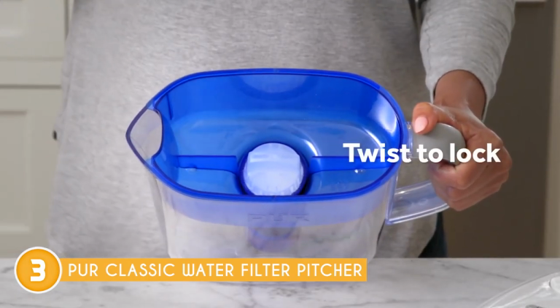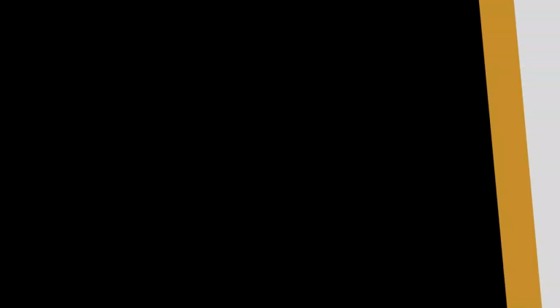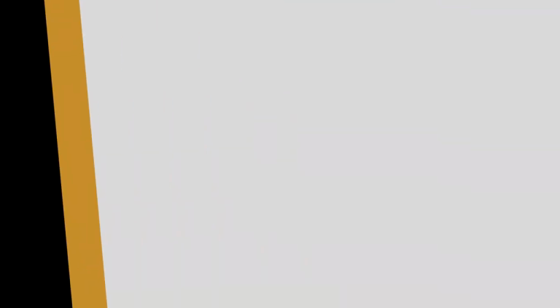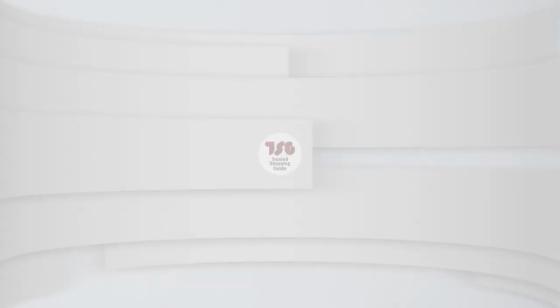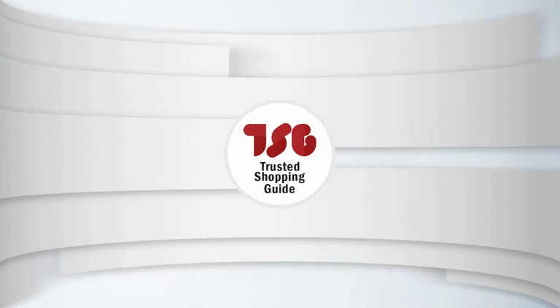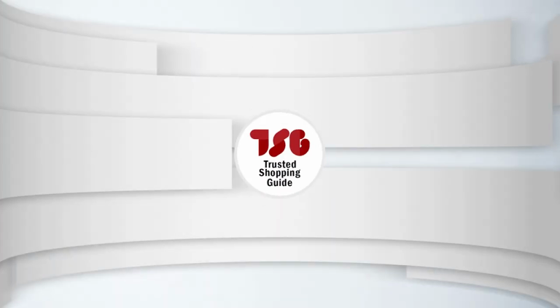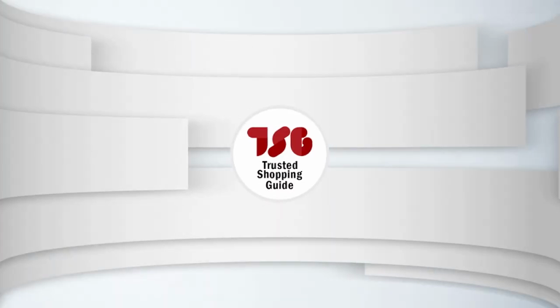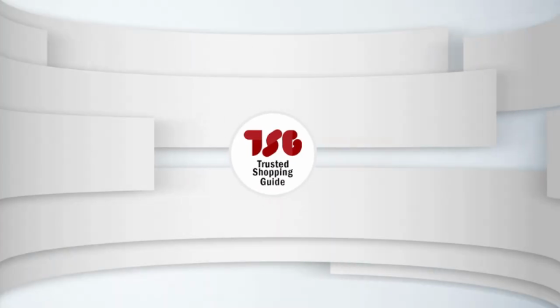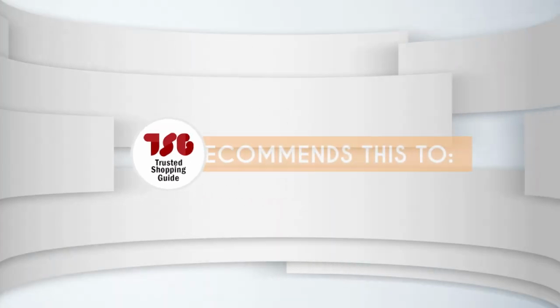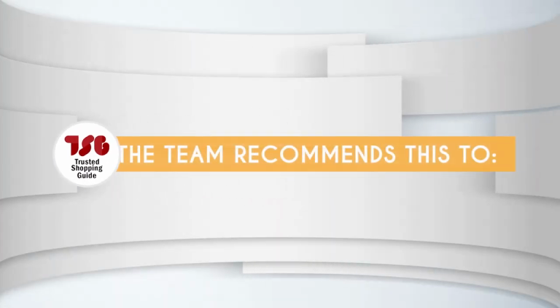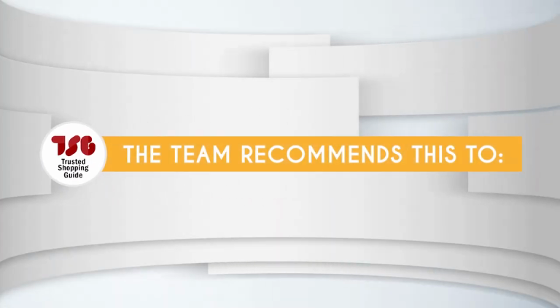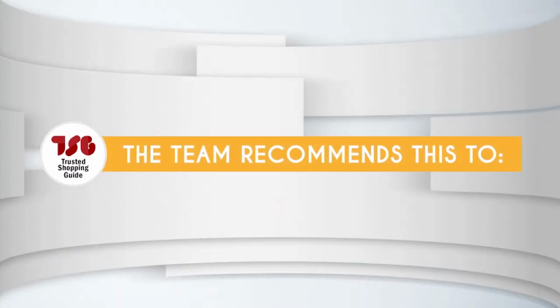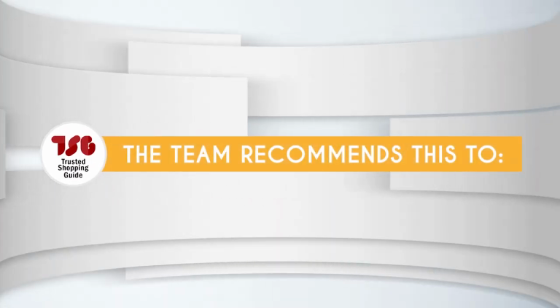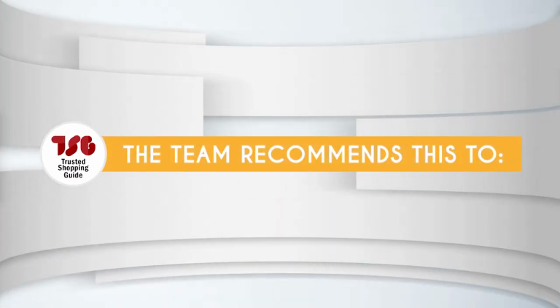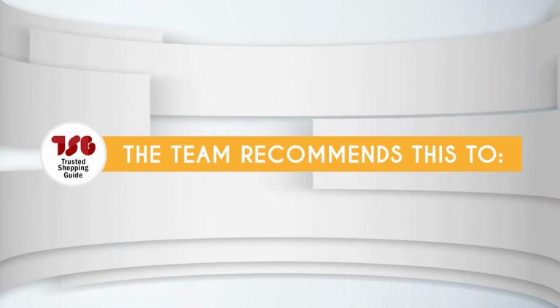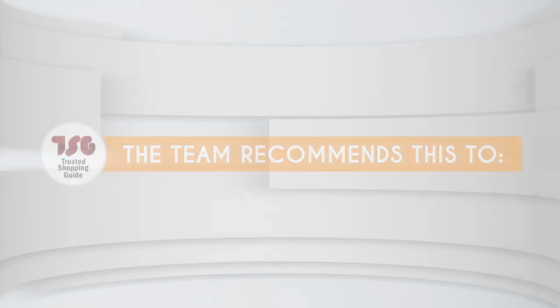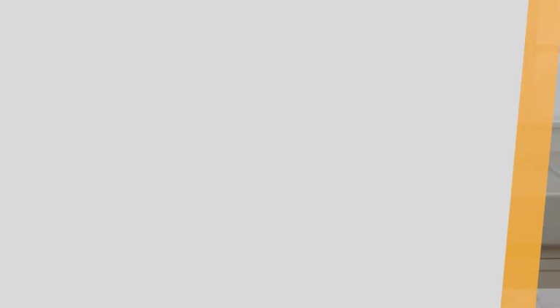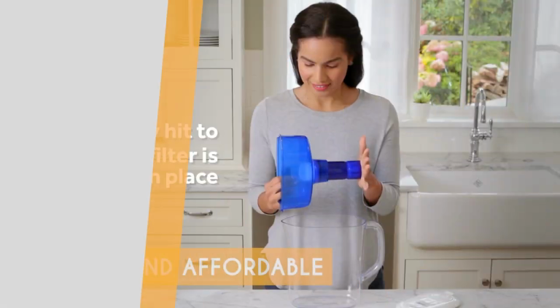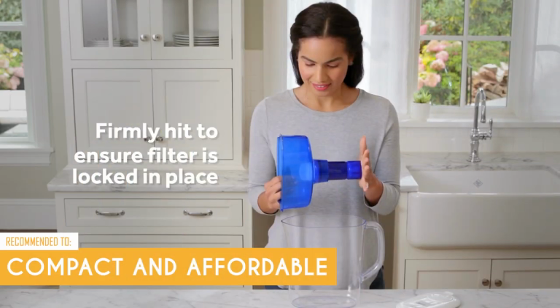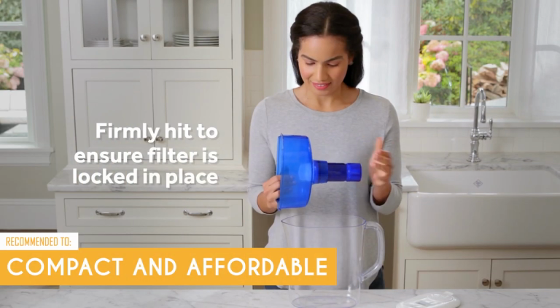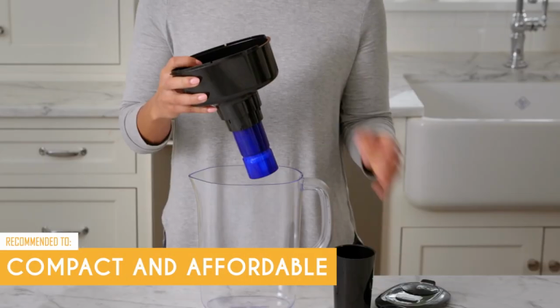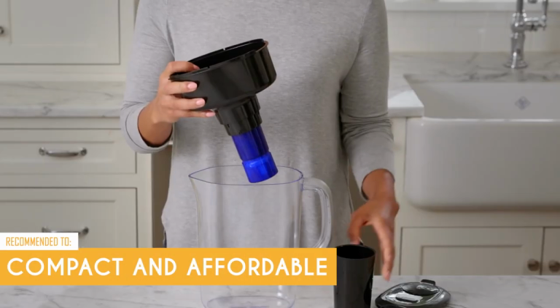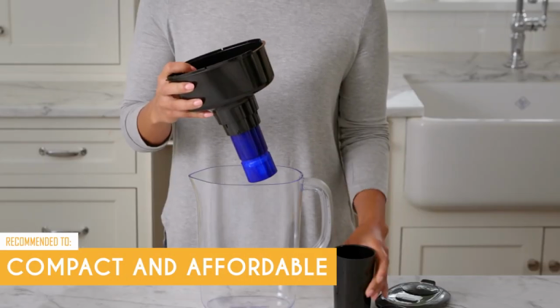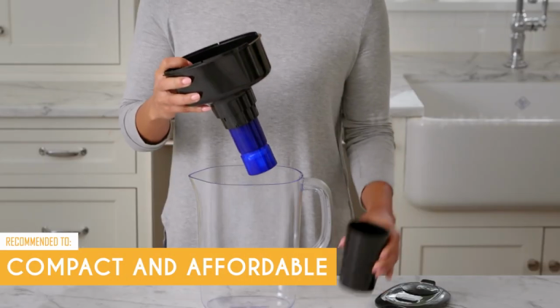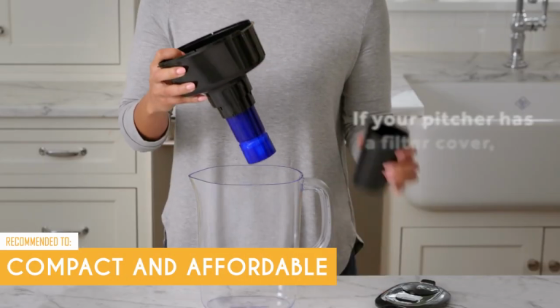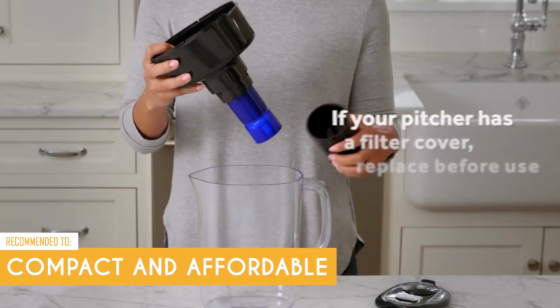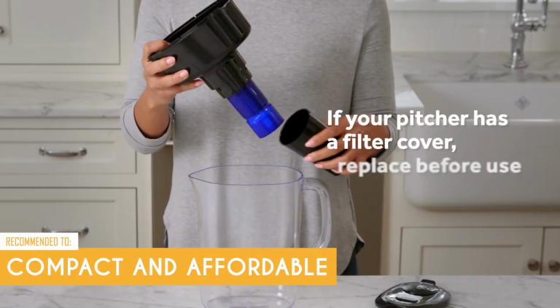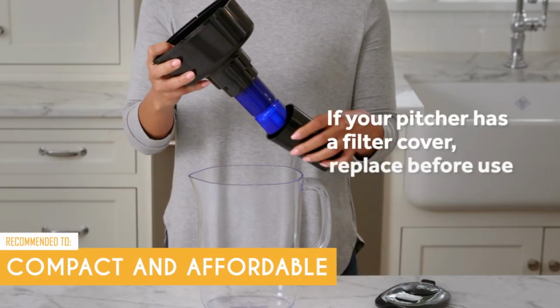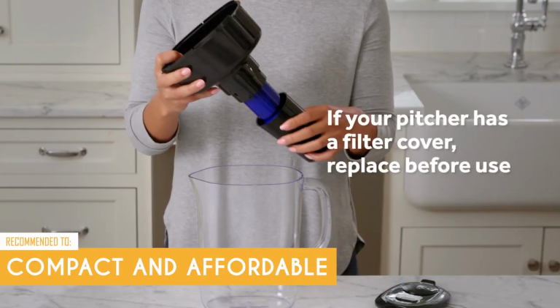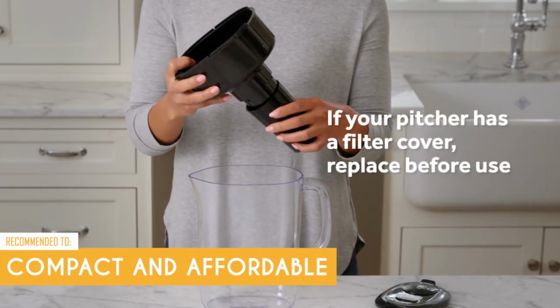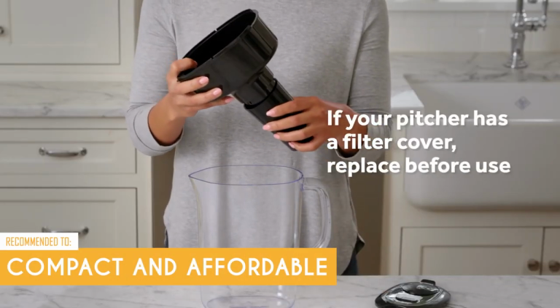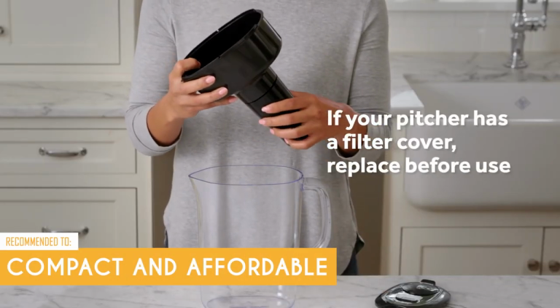The Trusted Shopping Guy team recommends this to anyone looking for a filter pitcher that's compact and affordable.